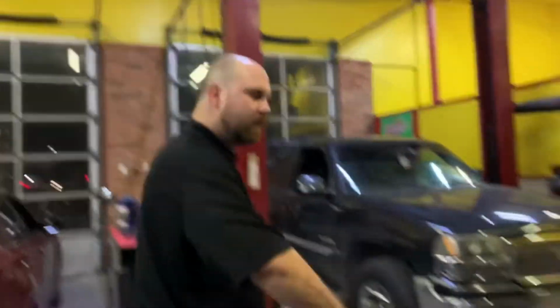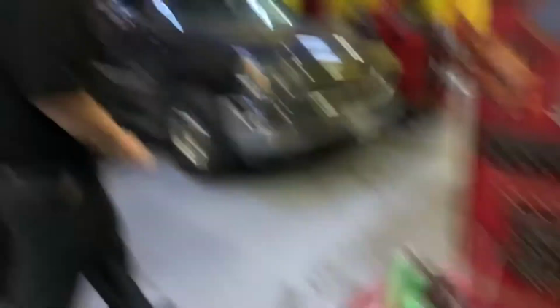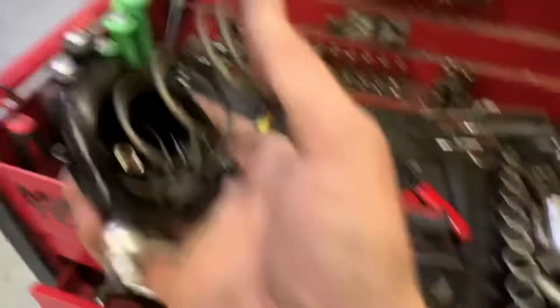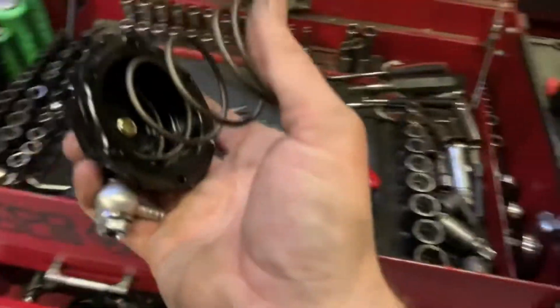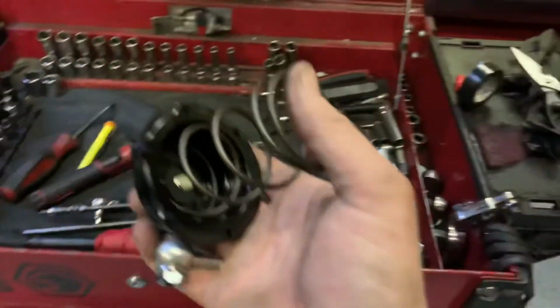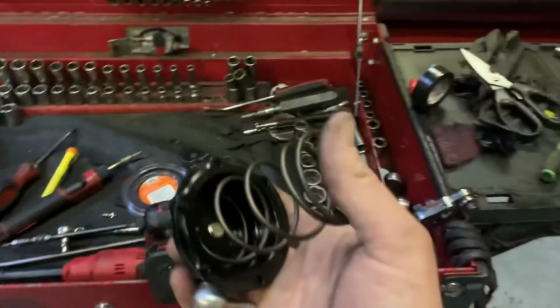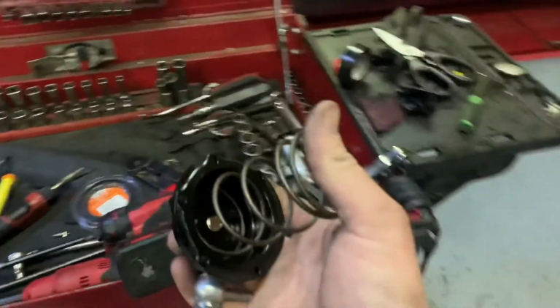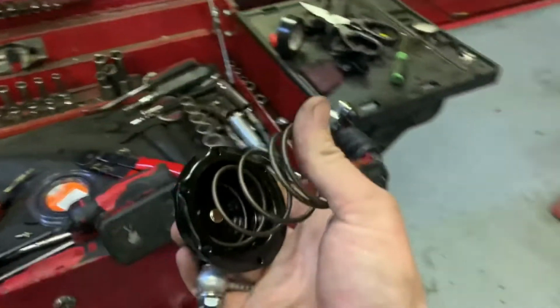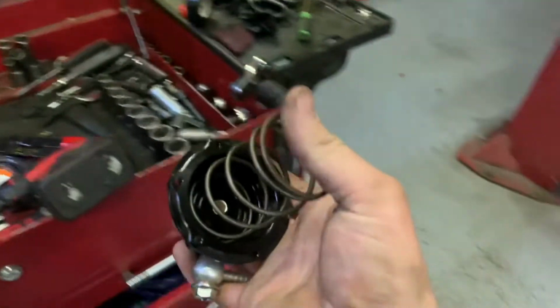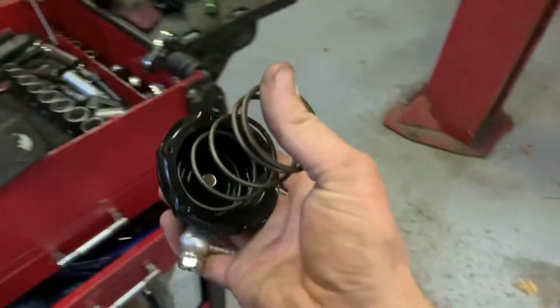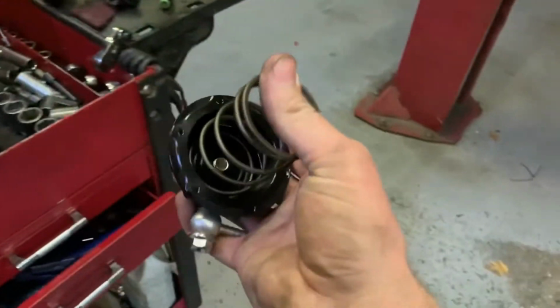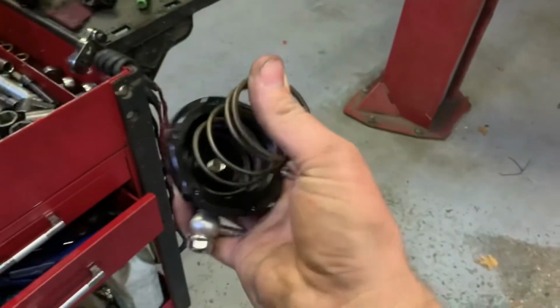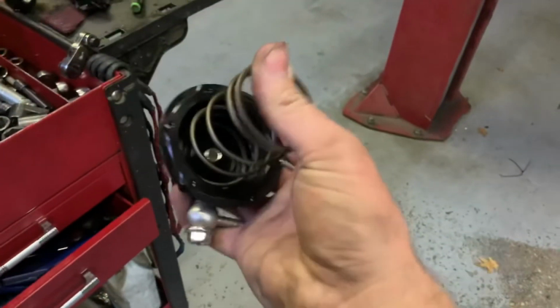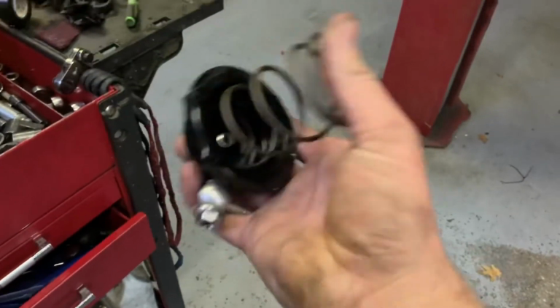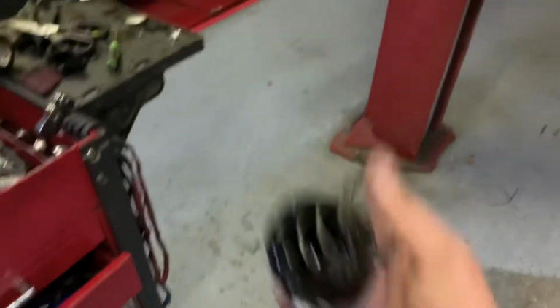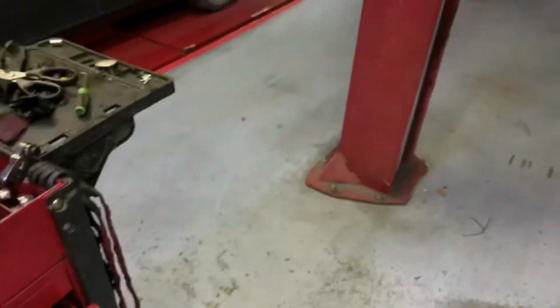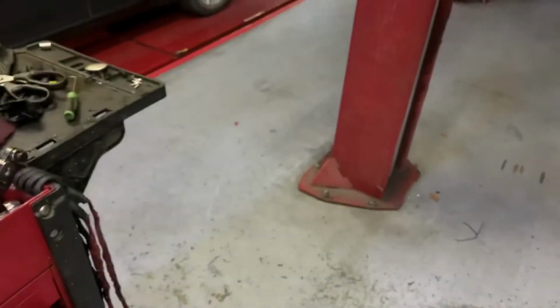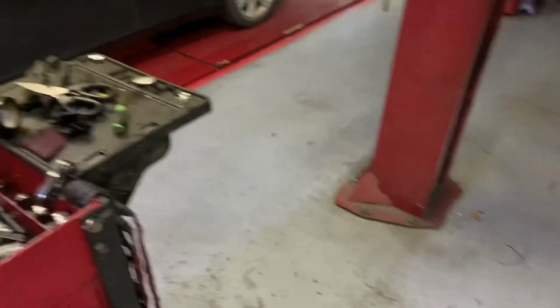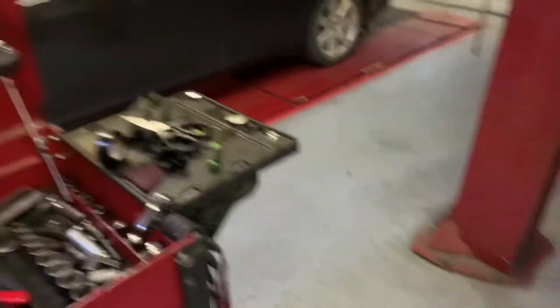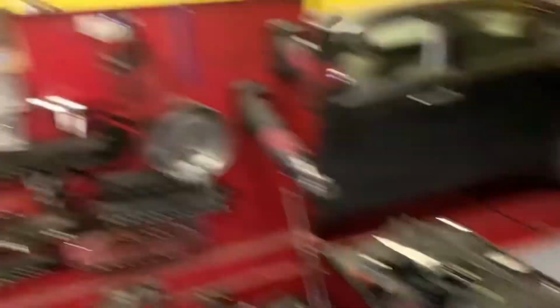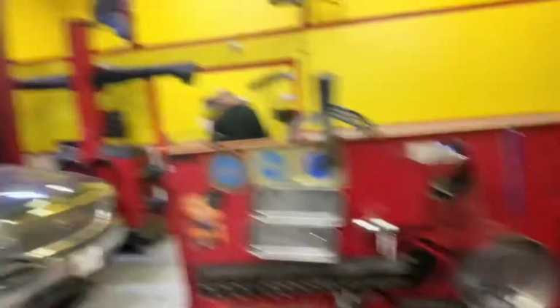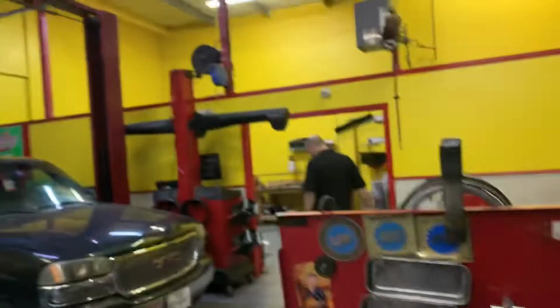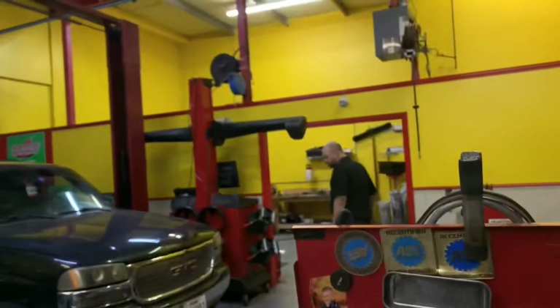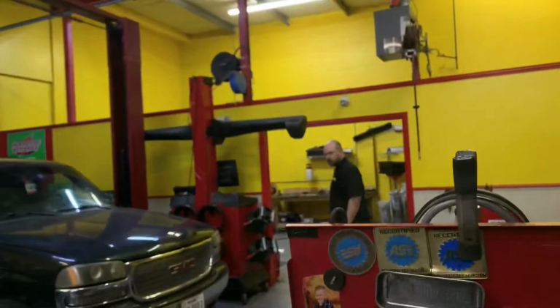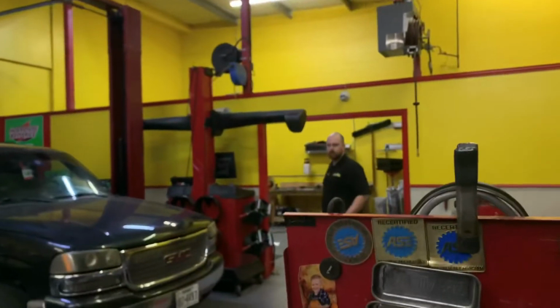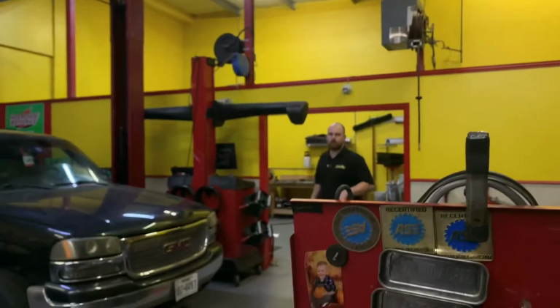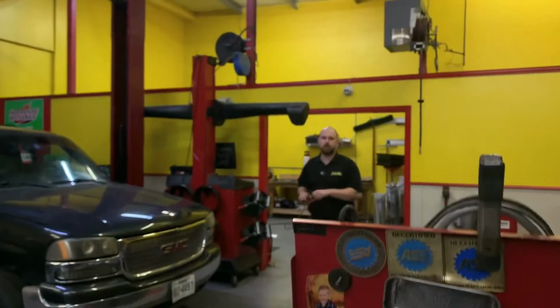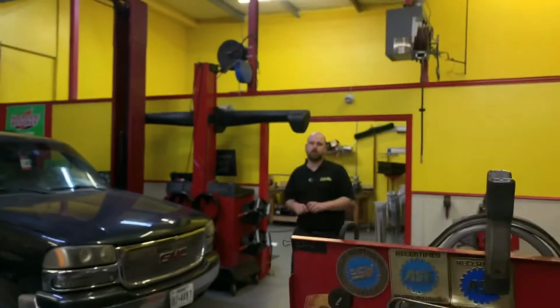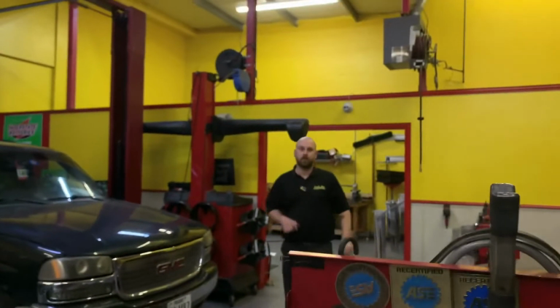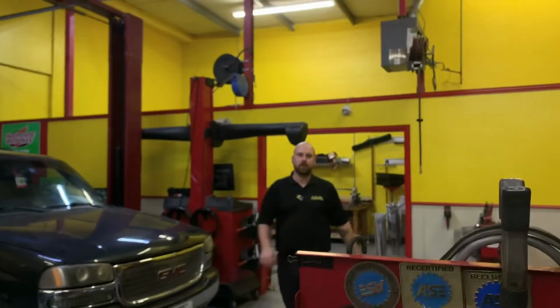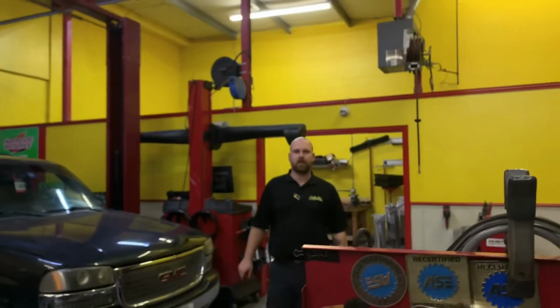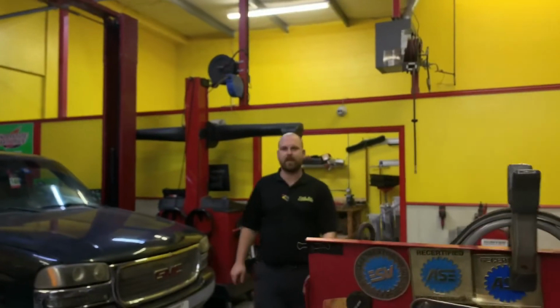I'm going to work on compressing the wastegate spring back in — it's kind of a pain, and it's going to be even harder once there are two springs in there.